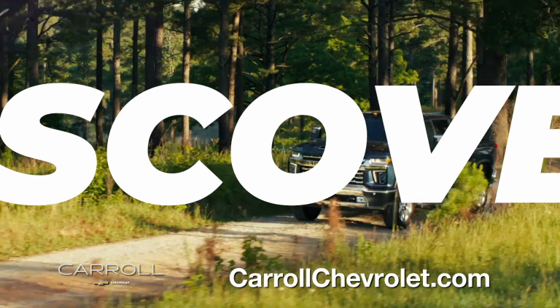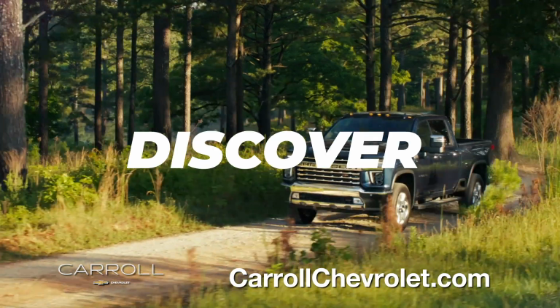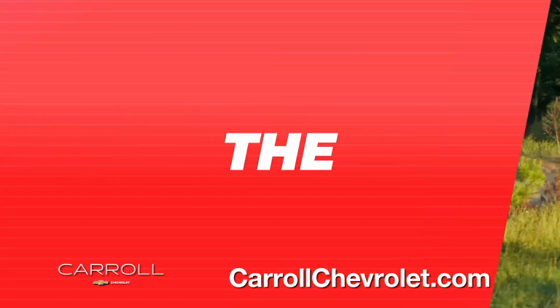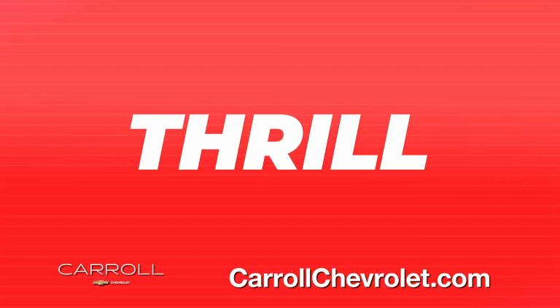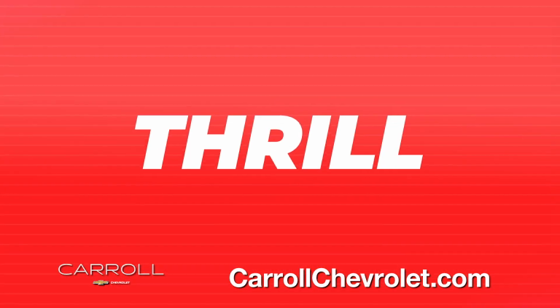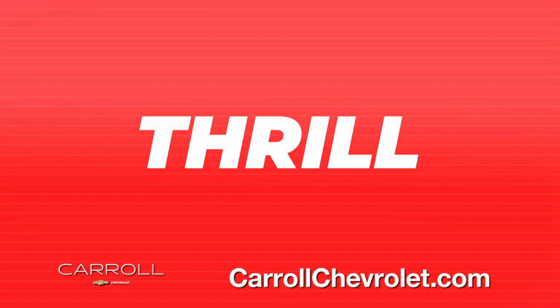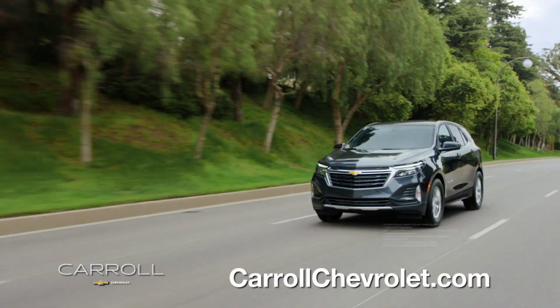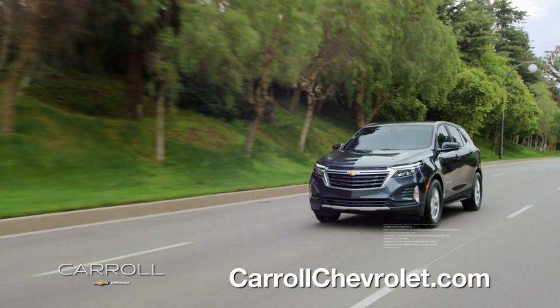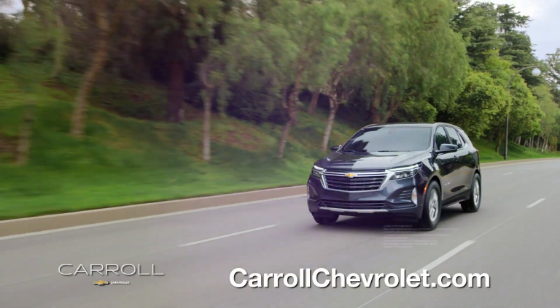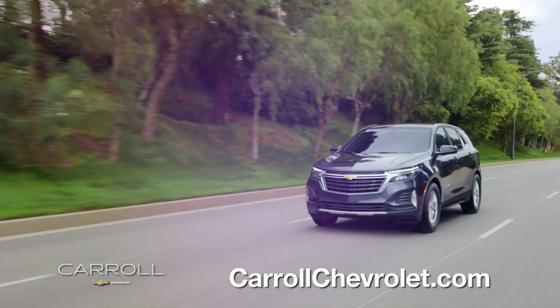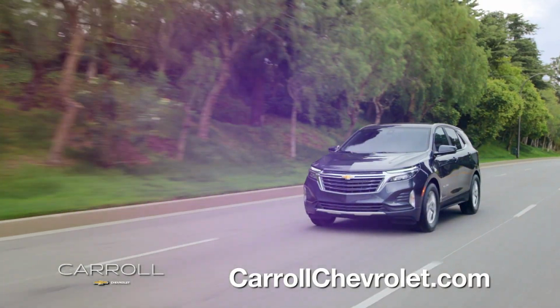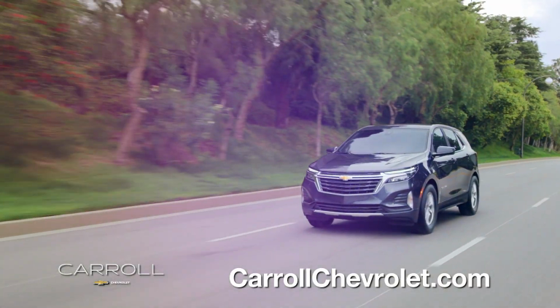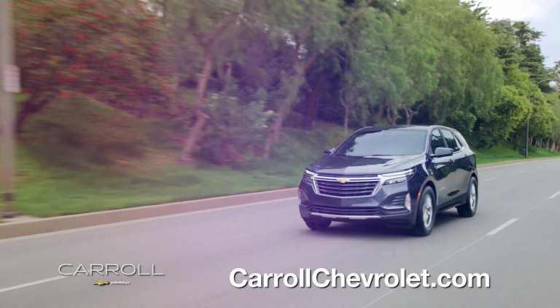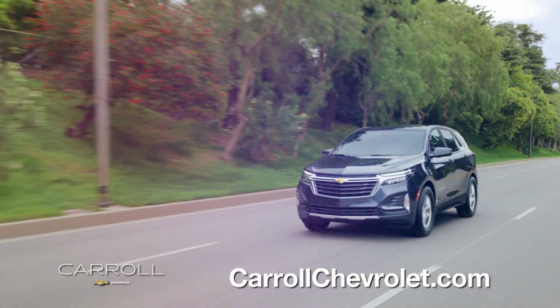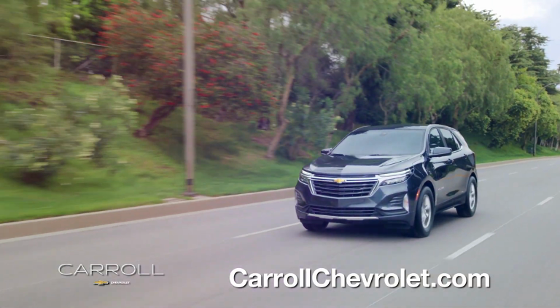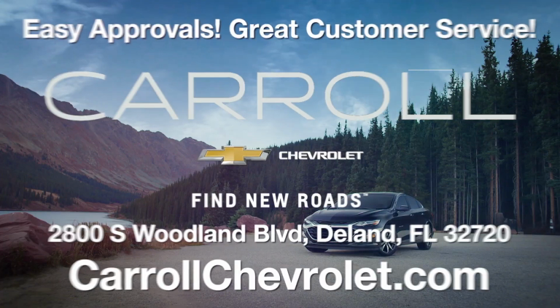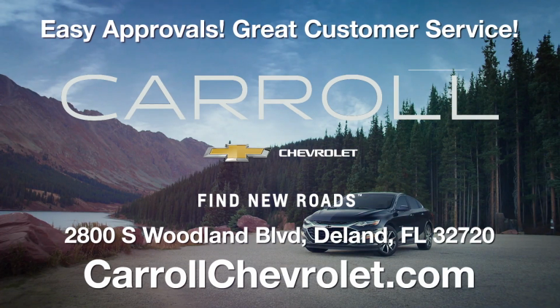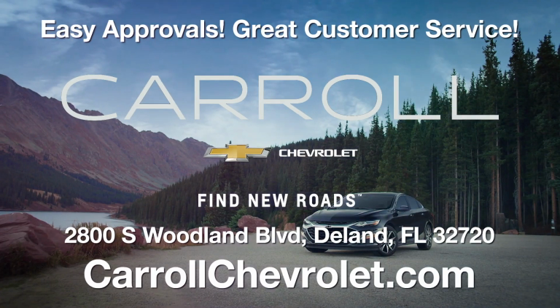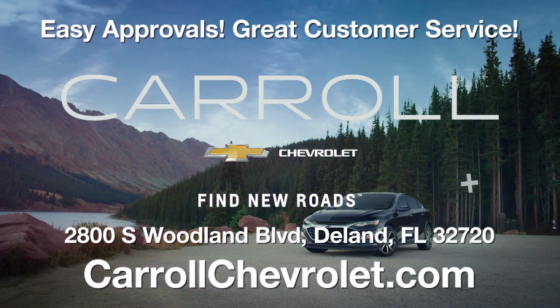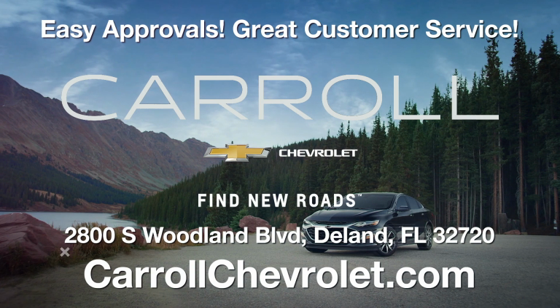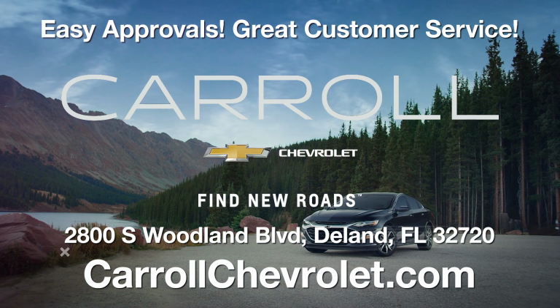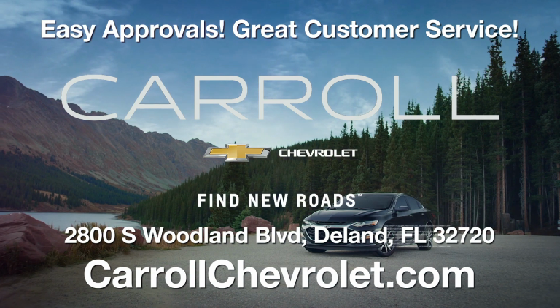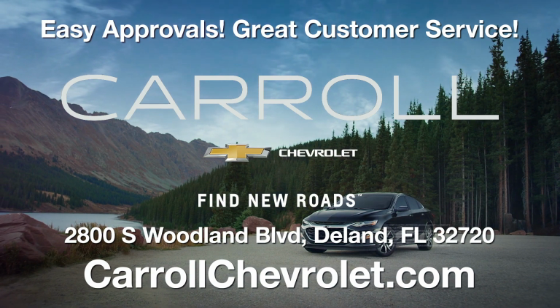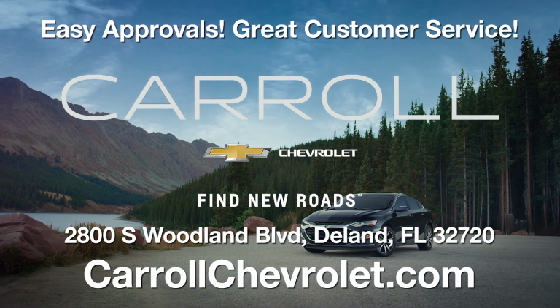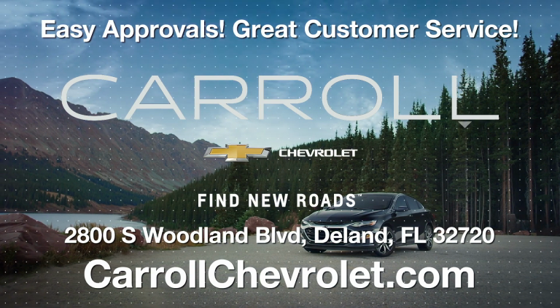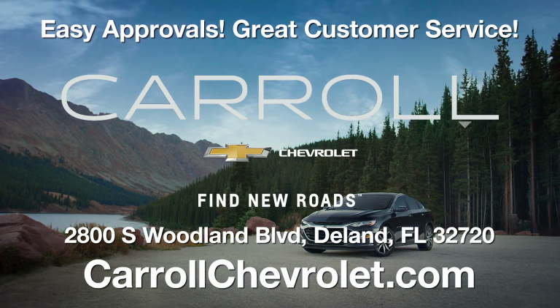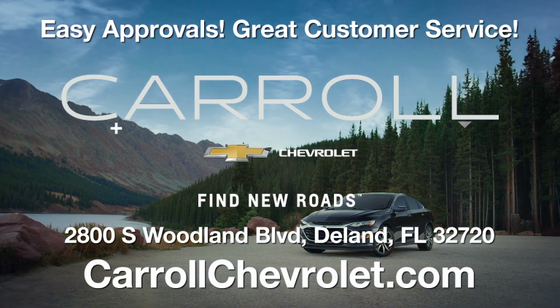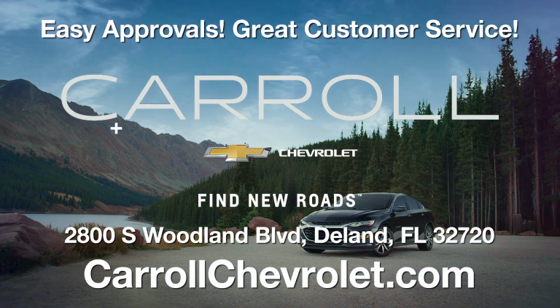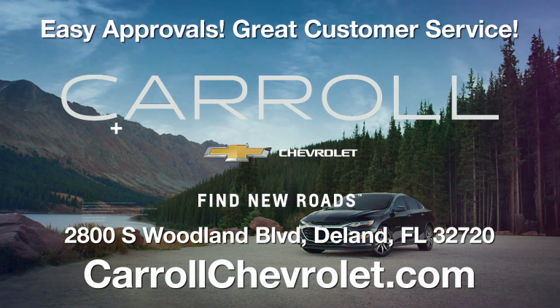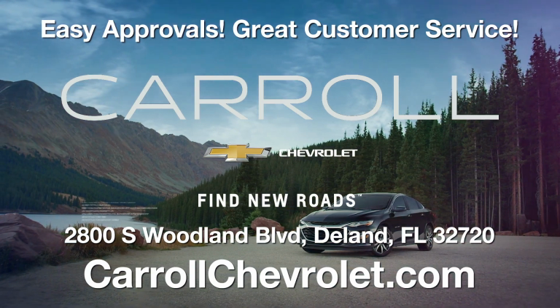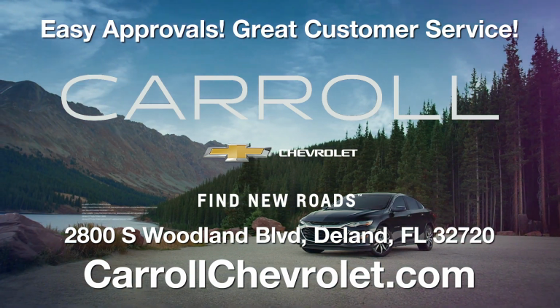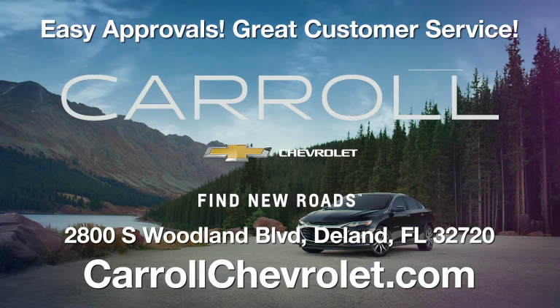Discover the thrill of driving at Carroll Chevrolet. Stop in or visit us online at carolchevrolet.com.